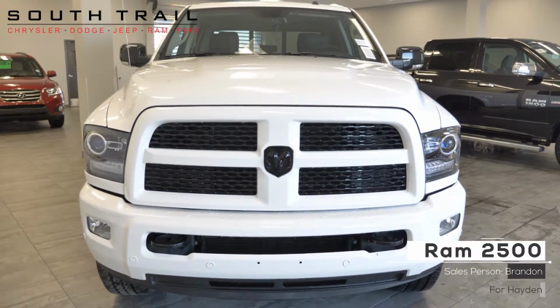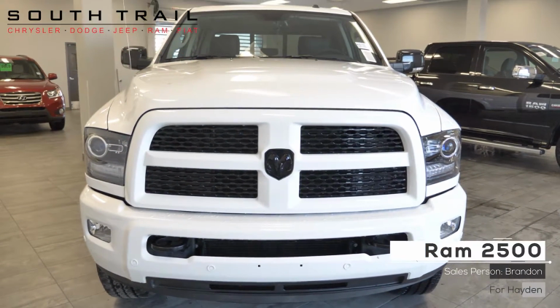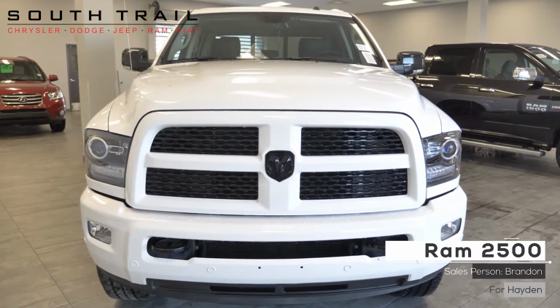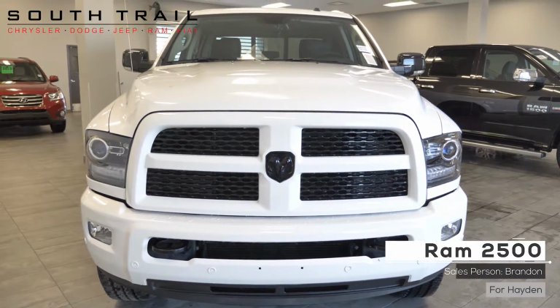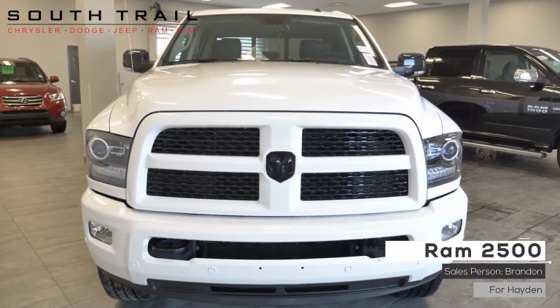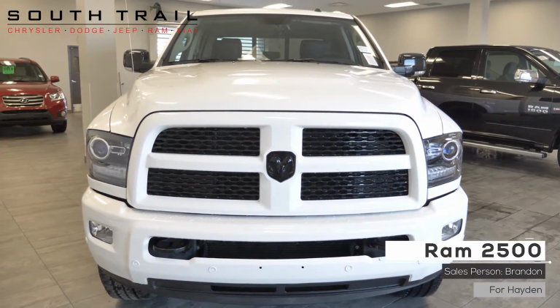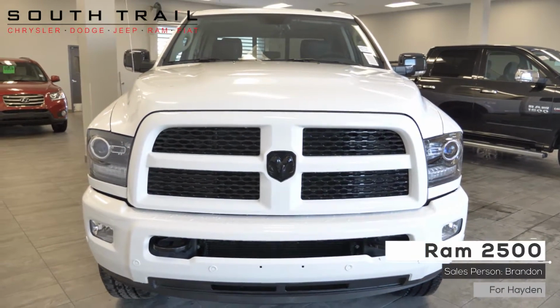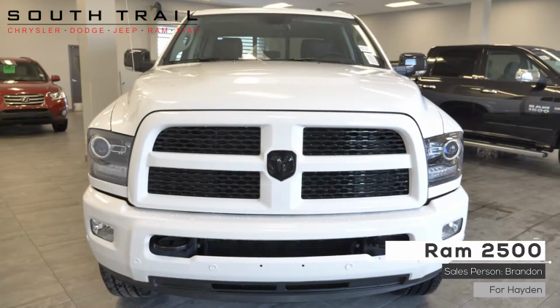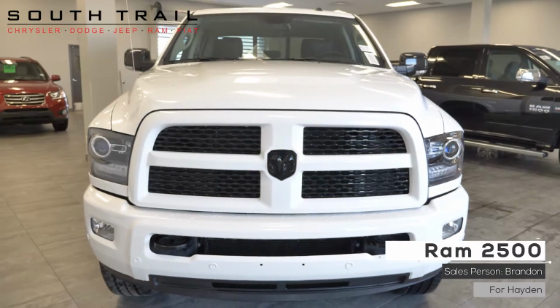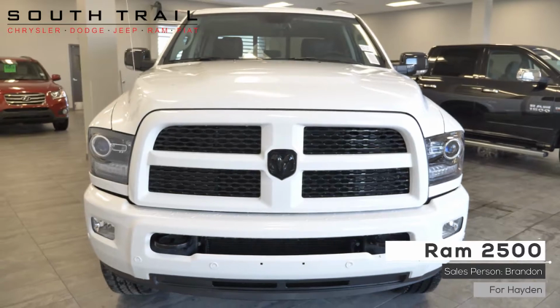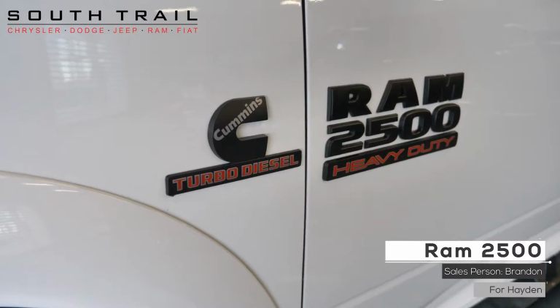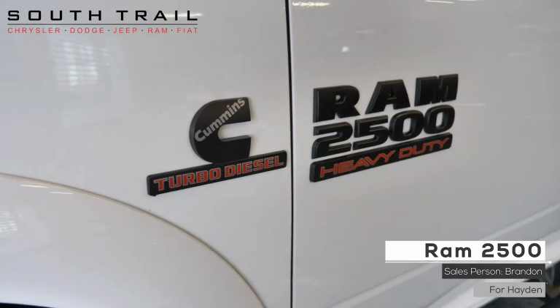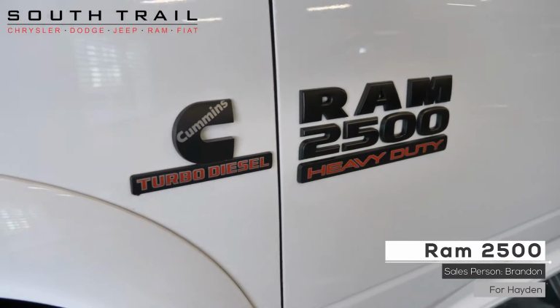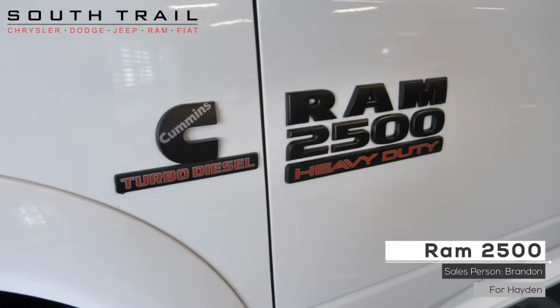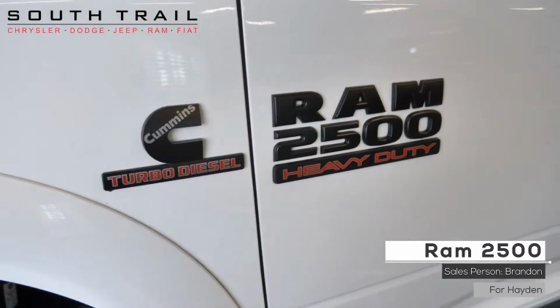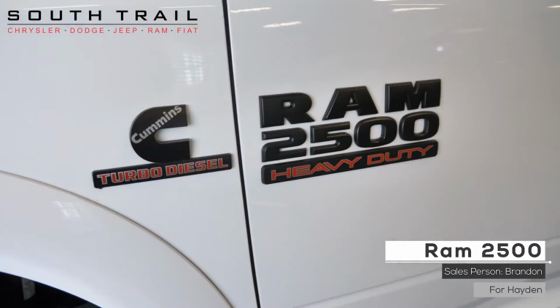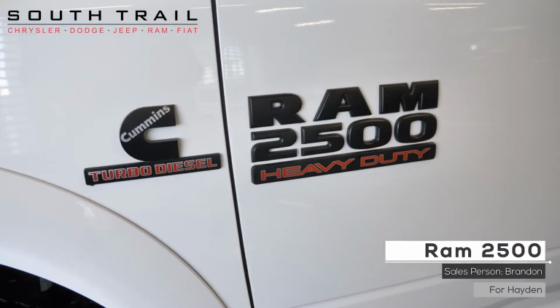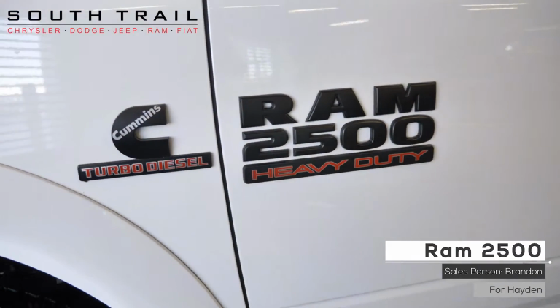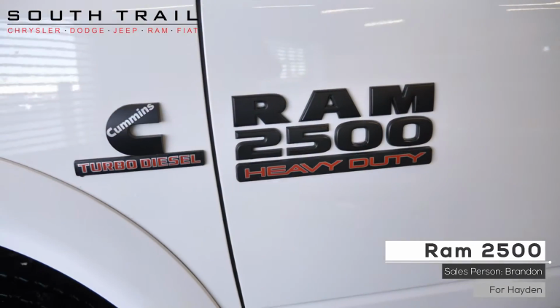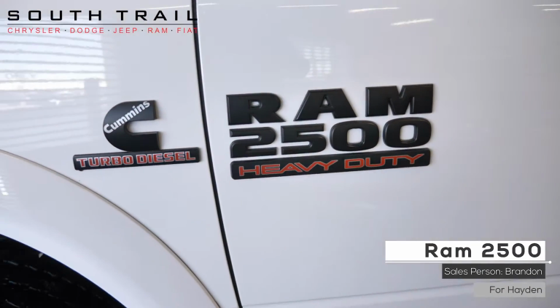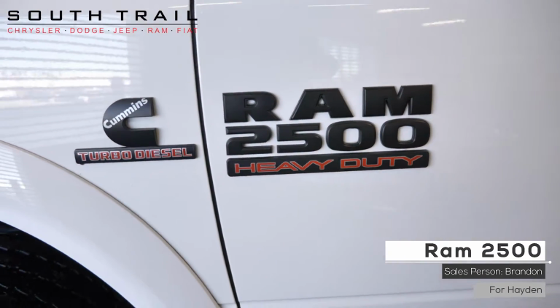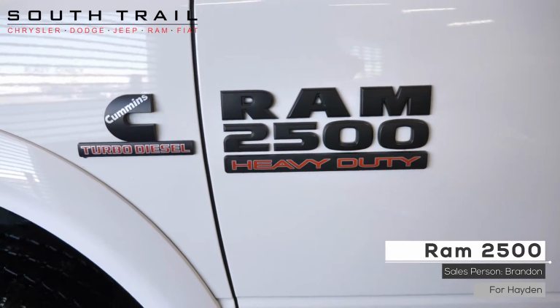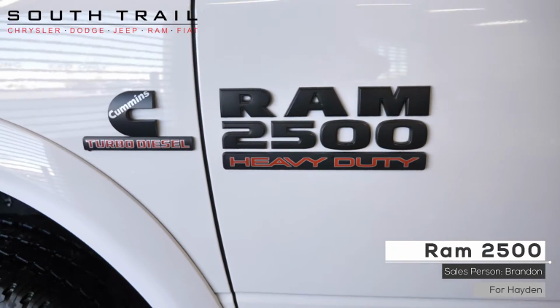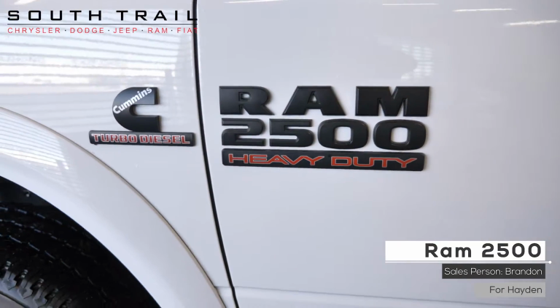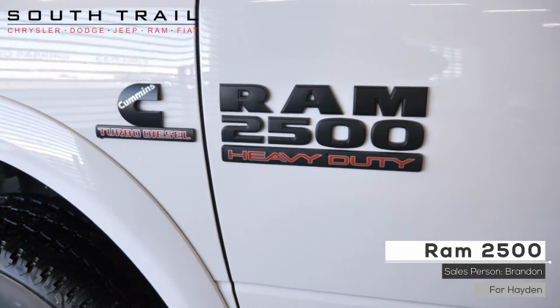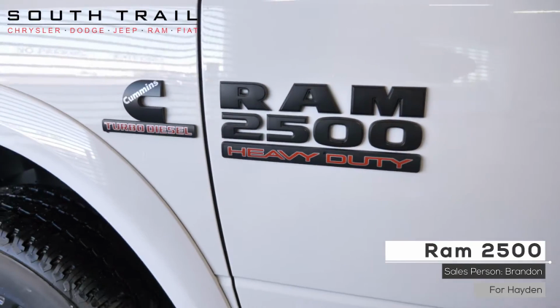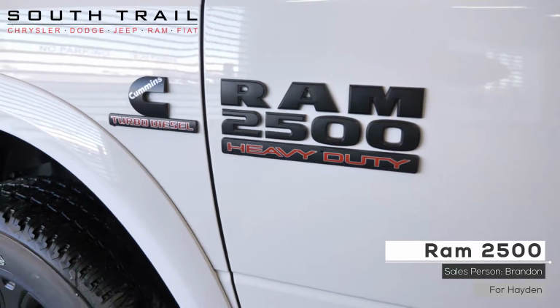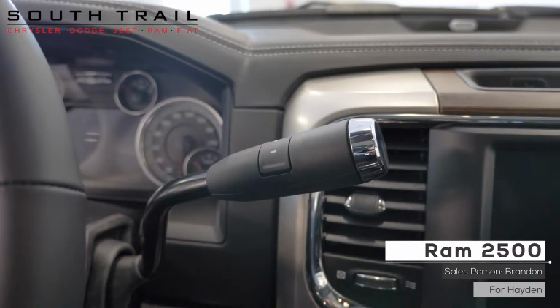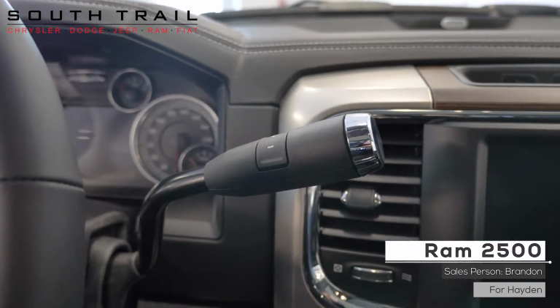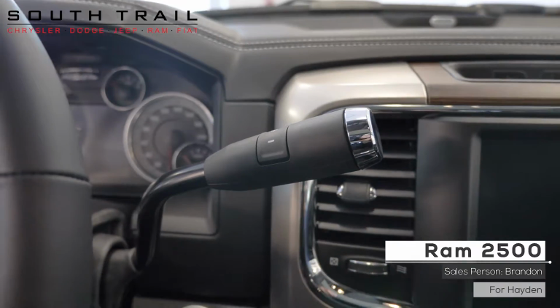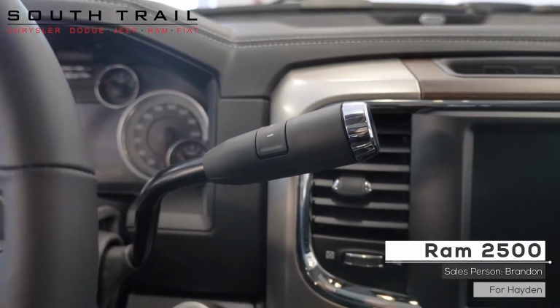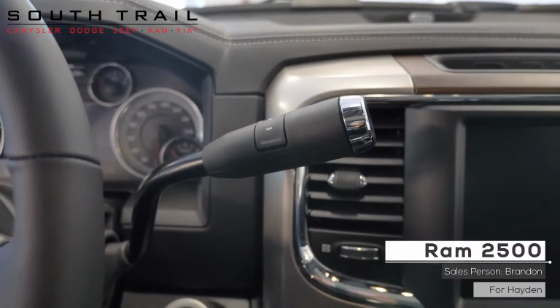This 2017 Ram 2500 Laramie comes equipped with a 6.7 litre turbo diesel engine and an automatic transmission.